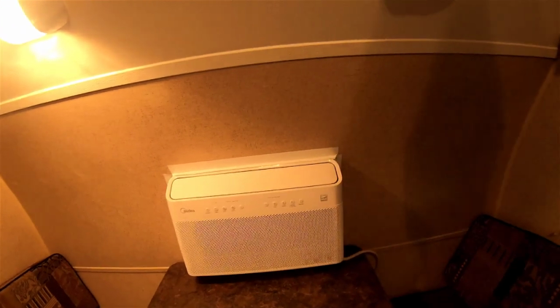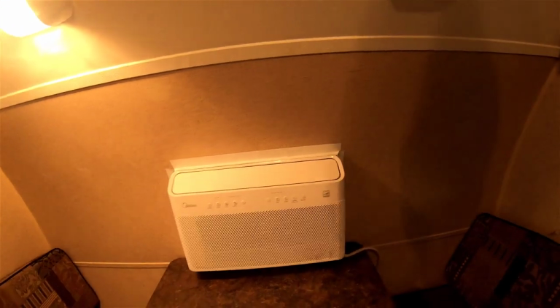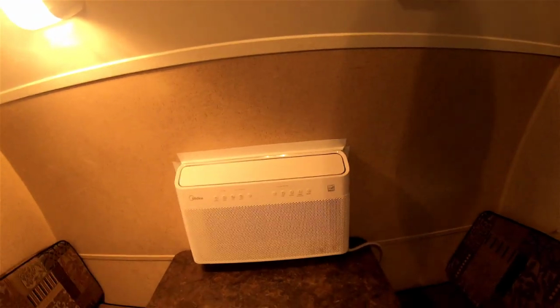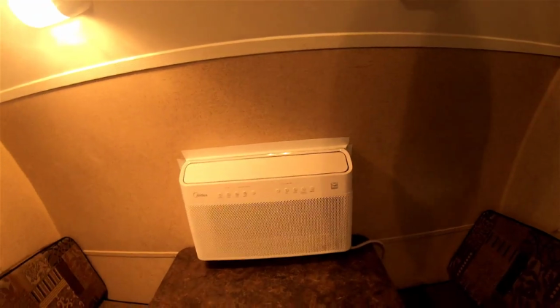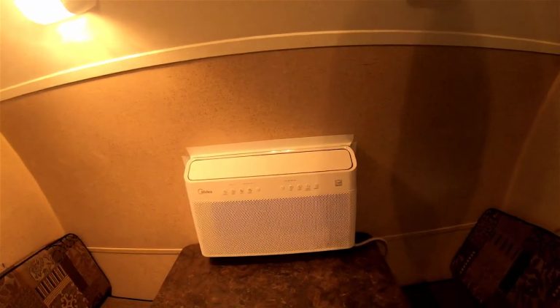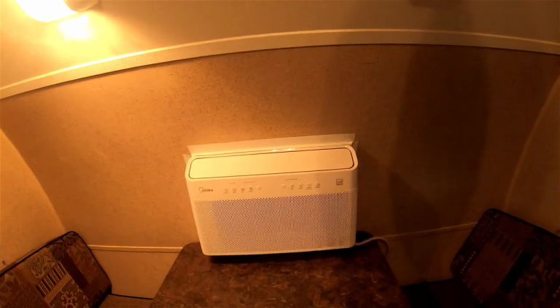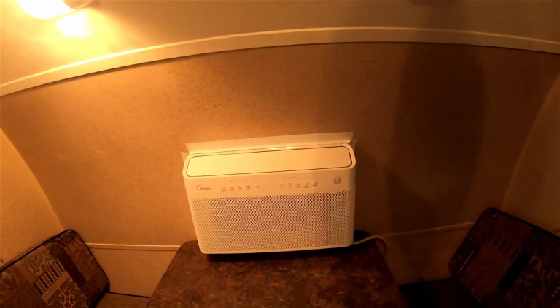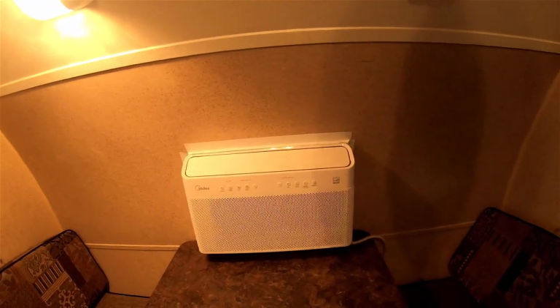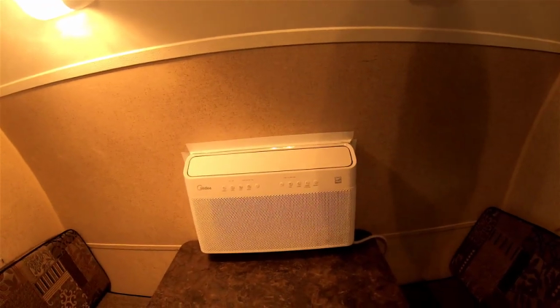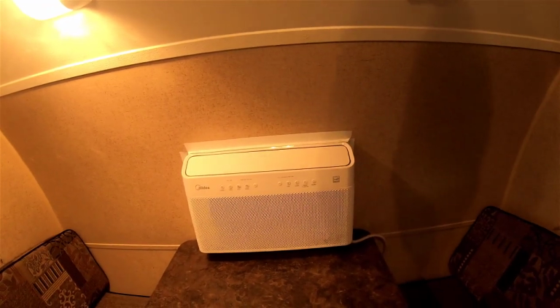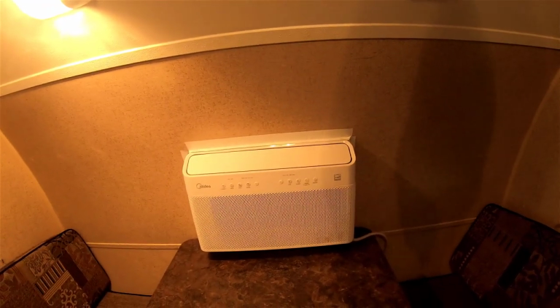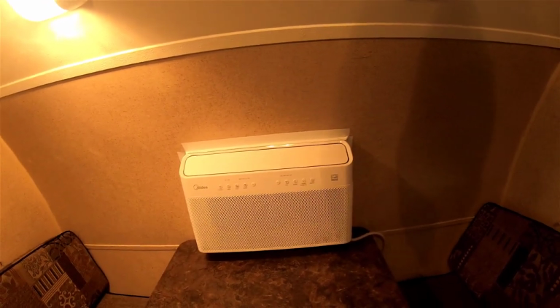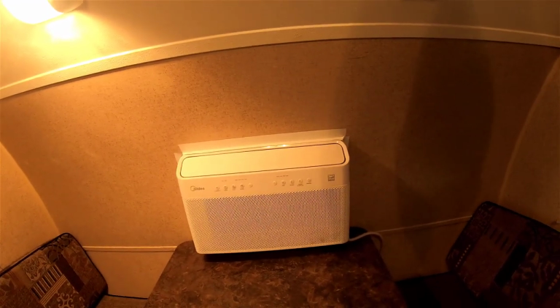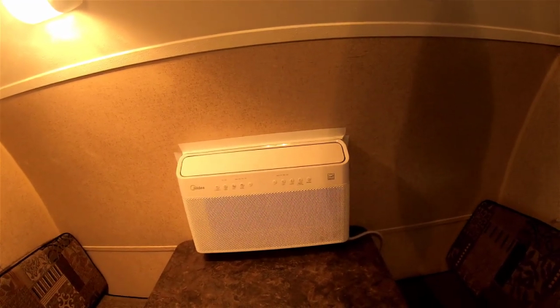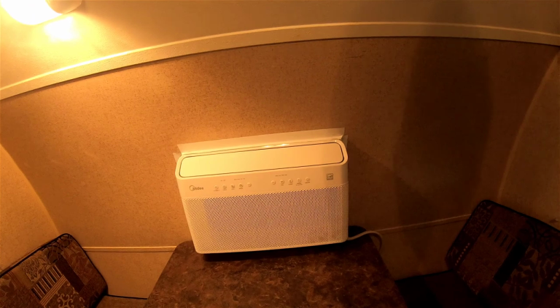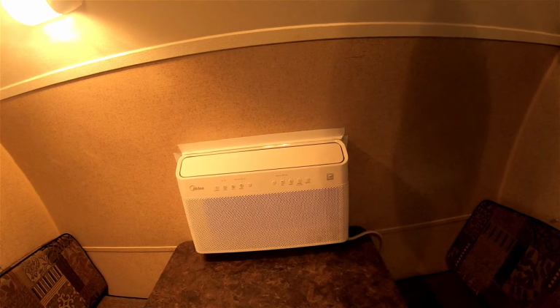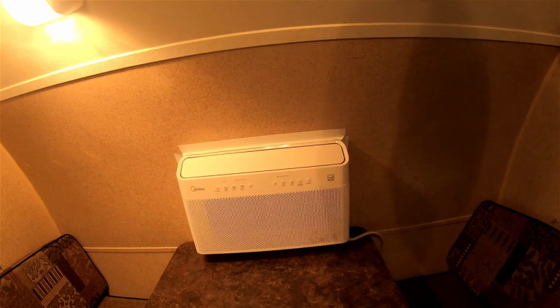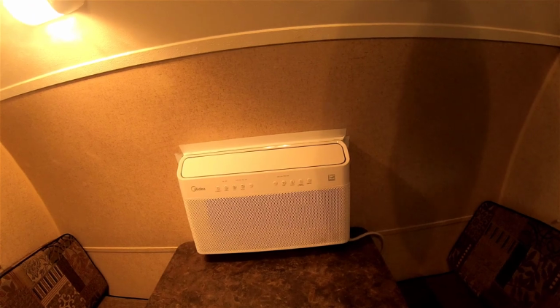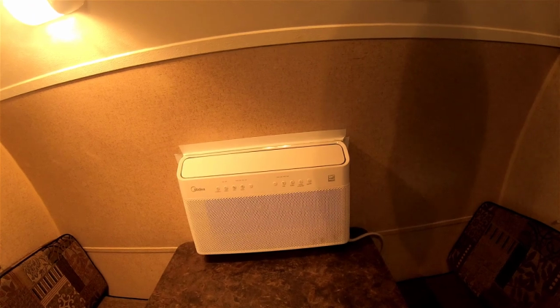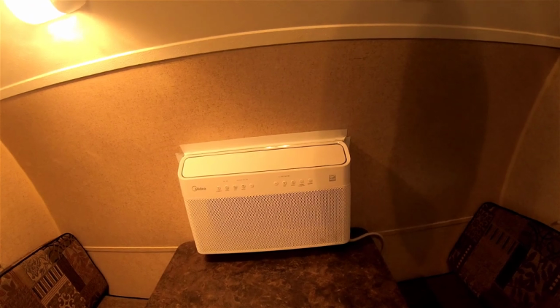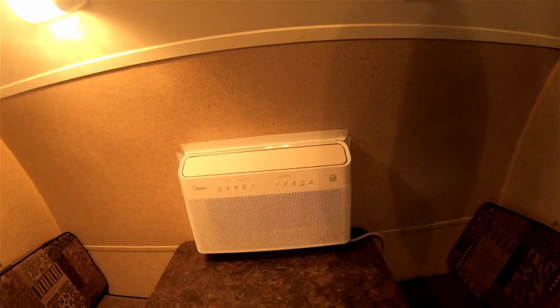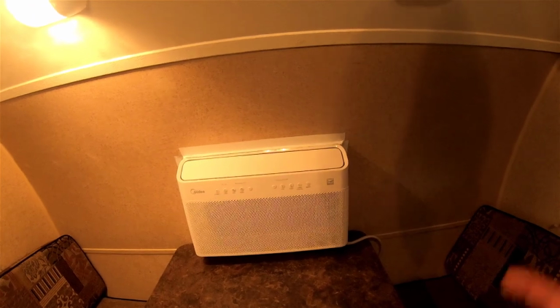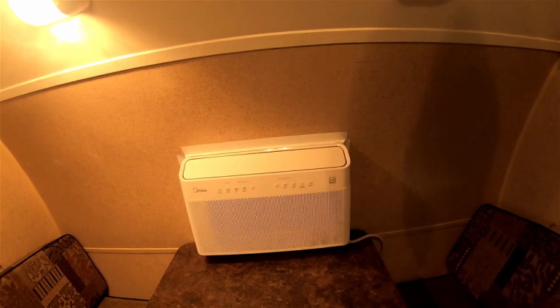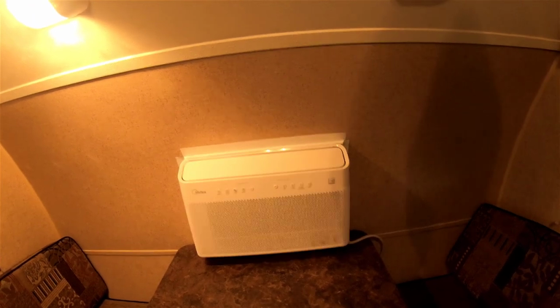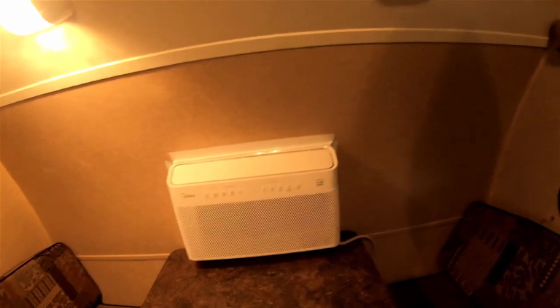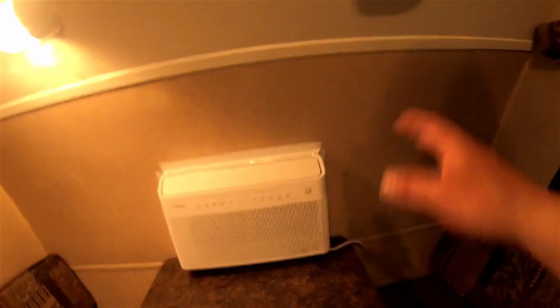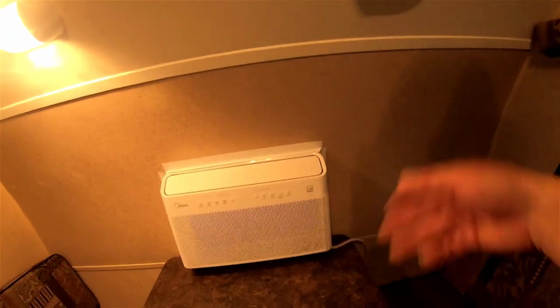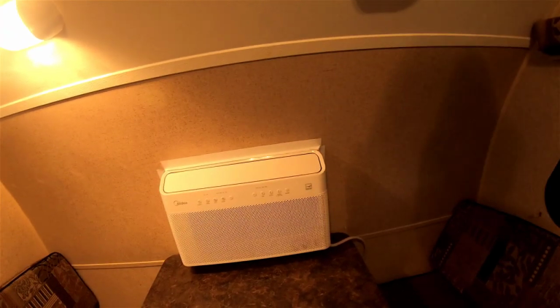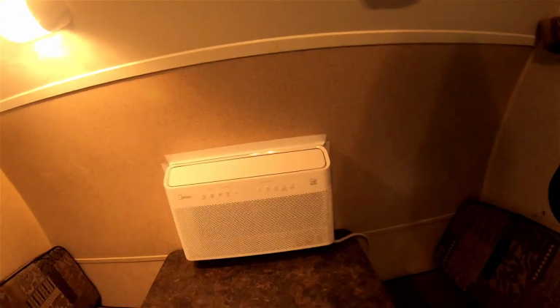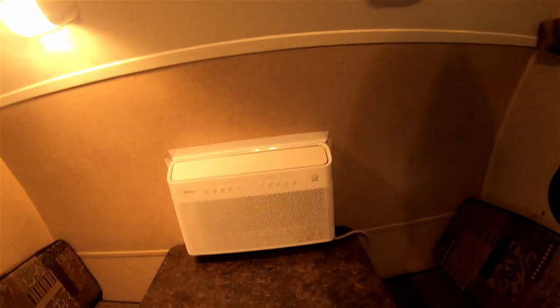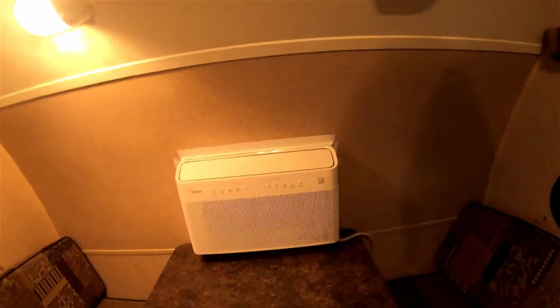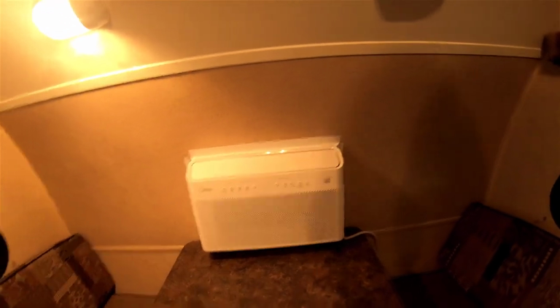I may need to use the 3D printer to make something to make it look better.